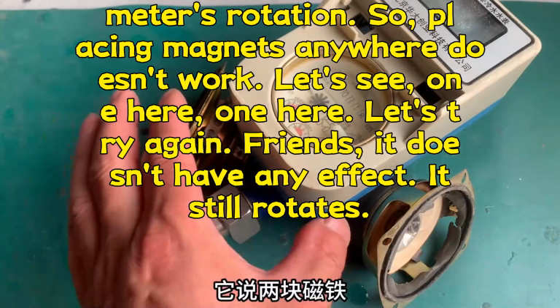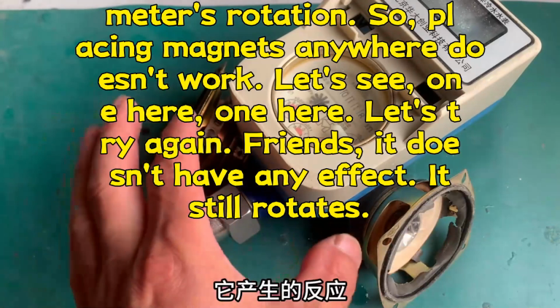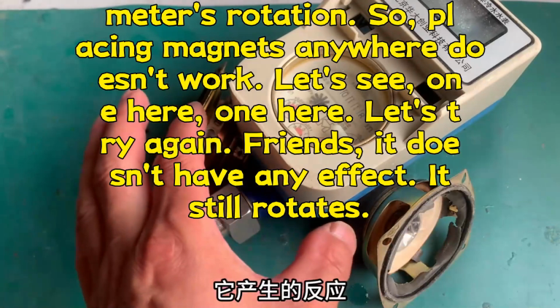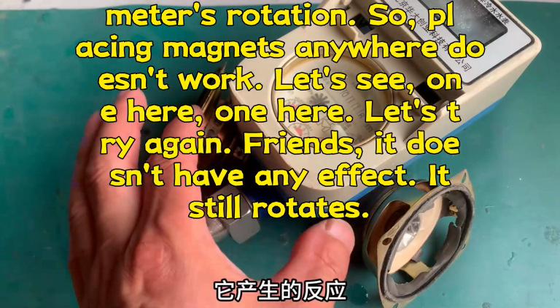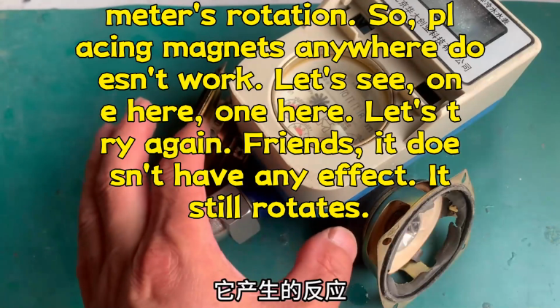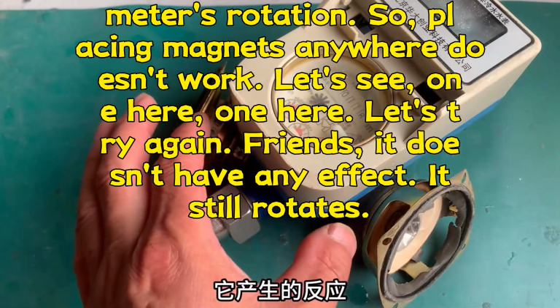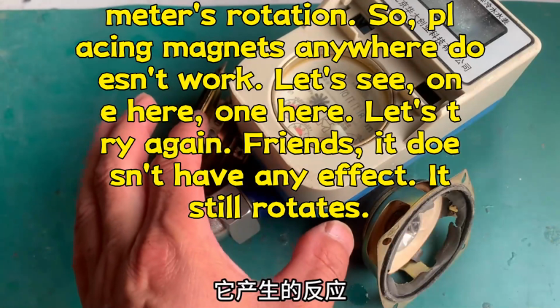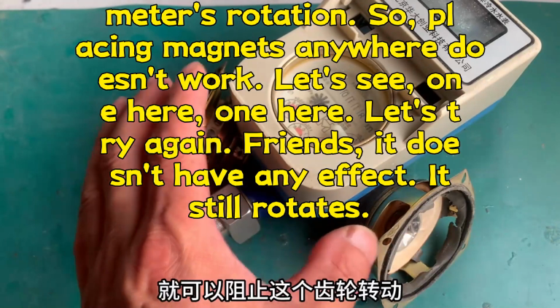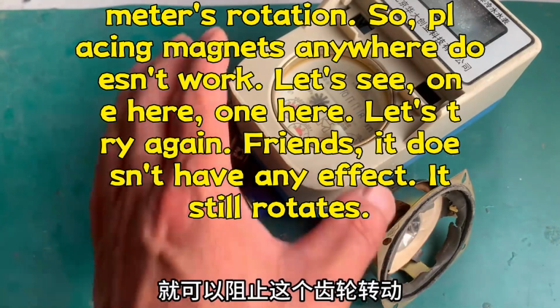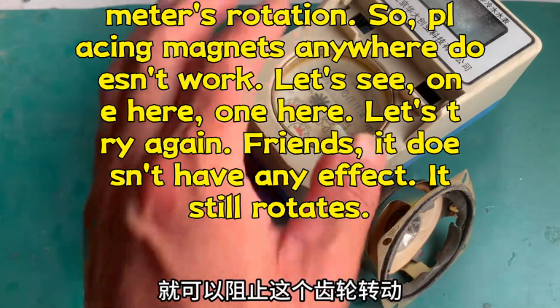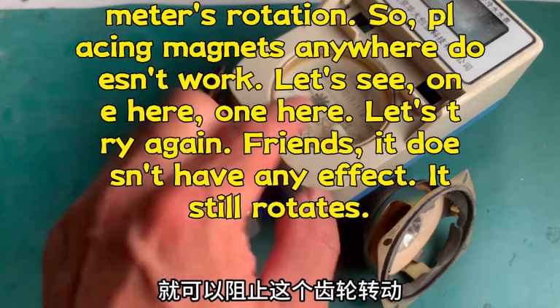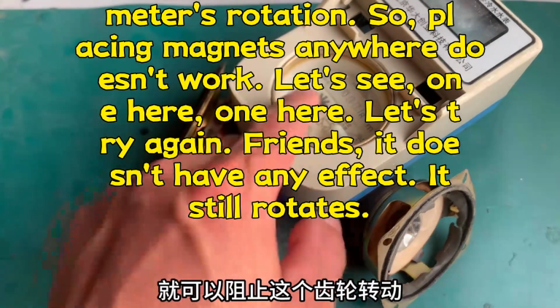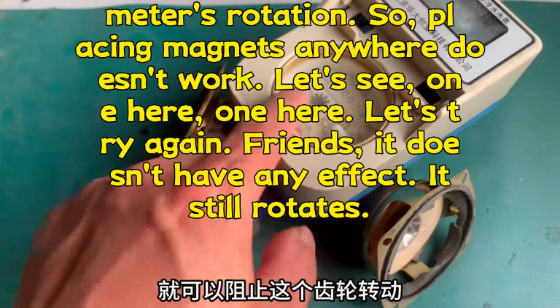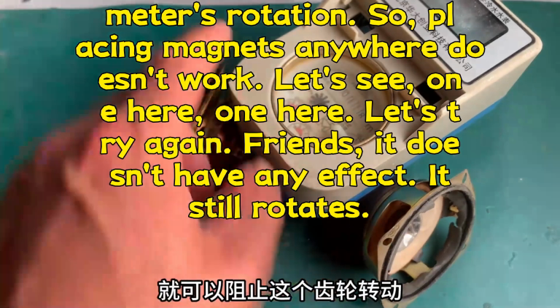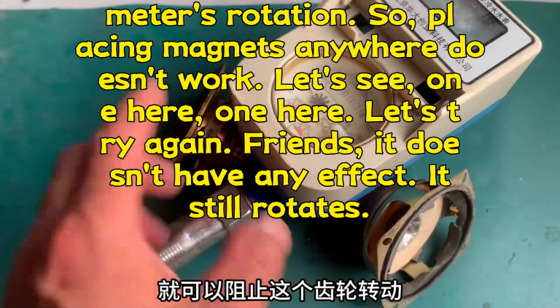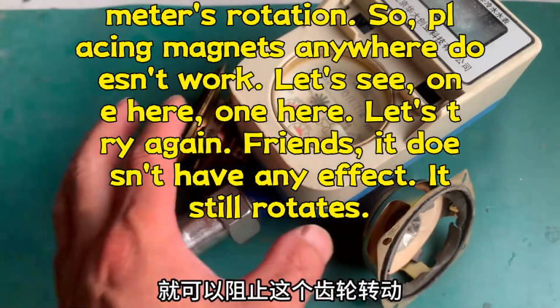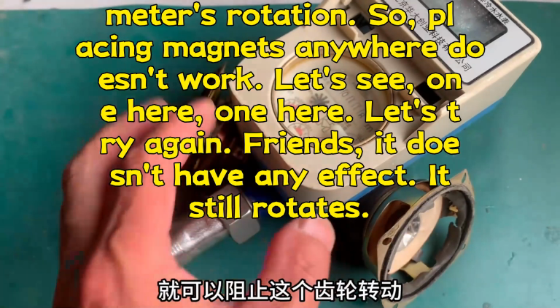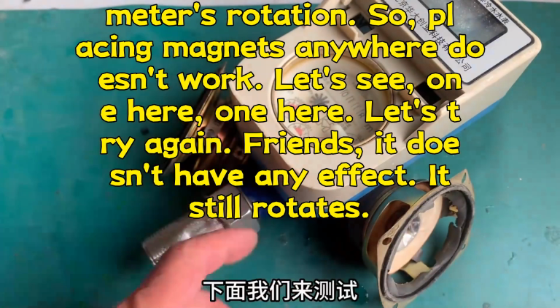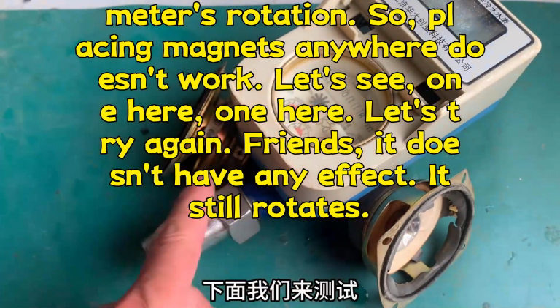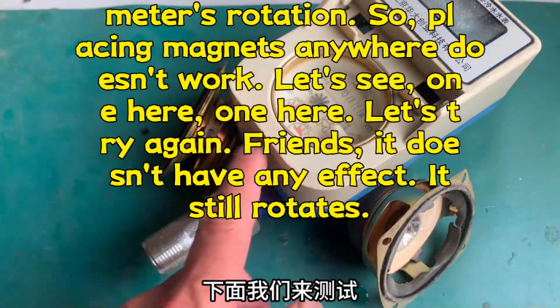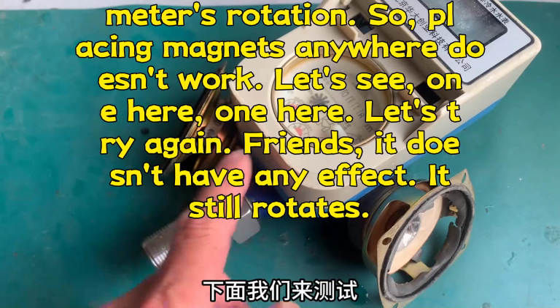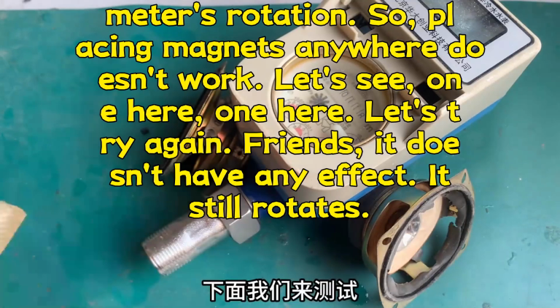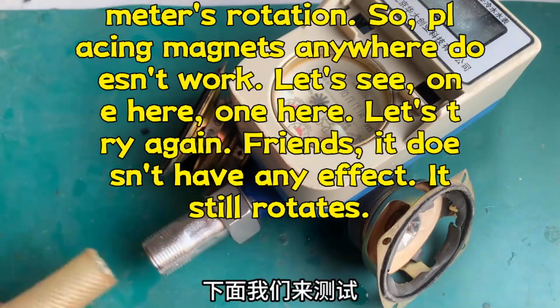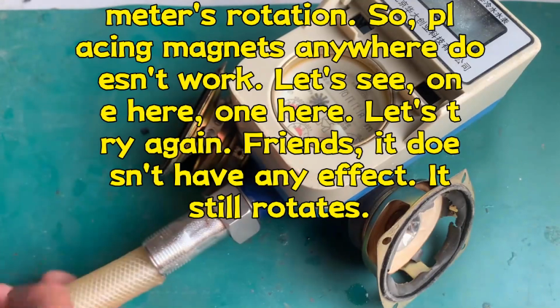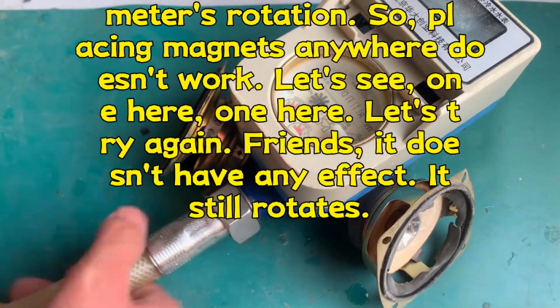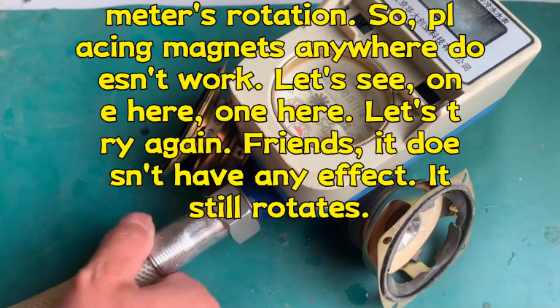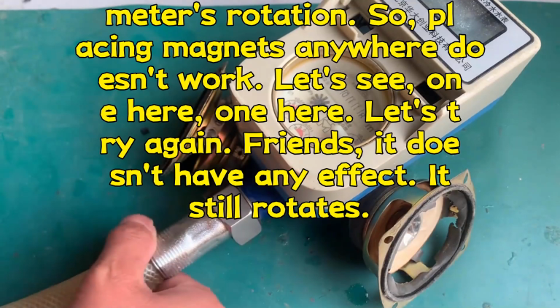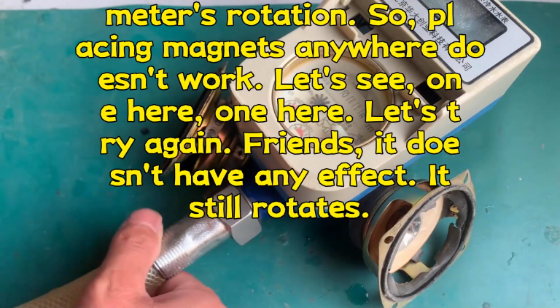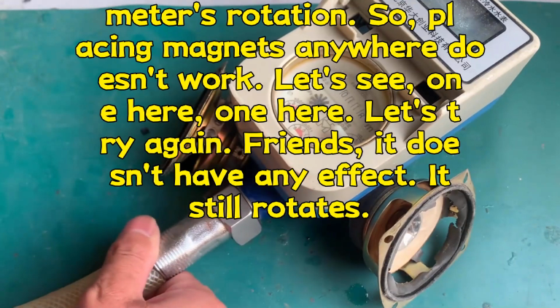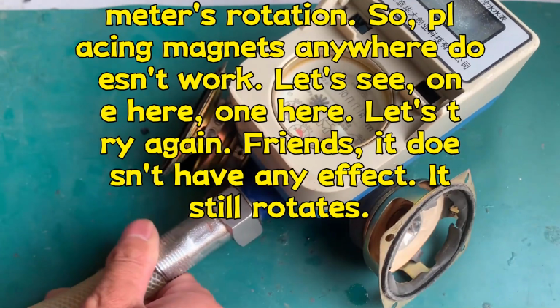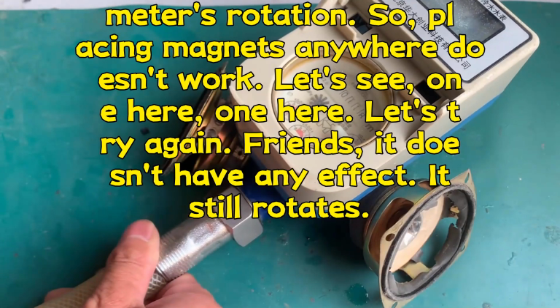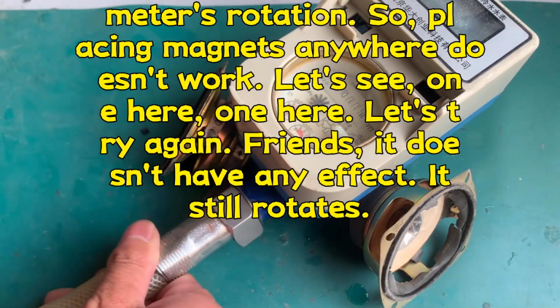Friends, there is a little resistance, but not much. It won't affect the water meter's rotation. So, placing magnets anywhere doesn't work.